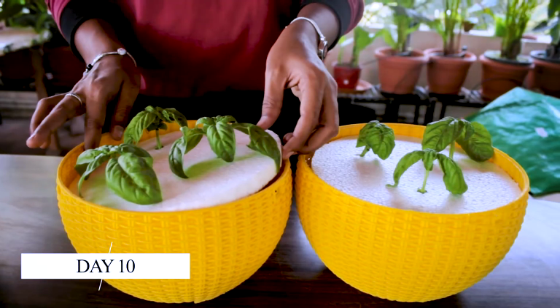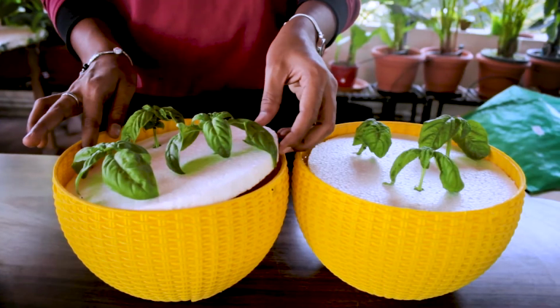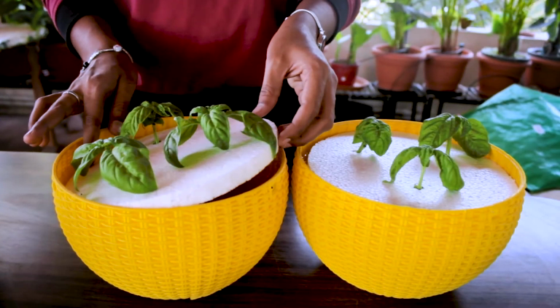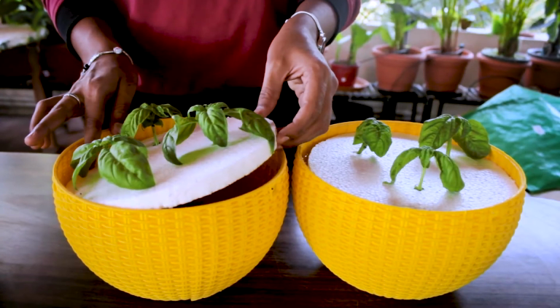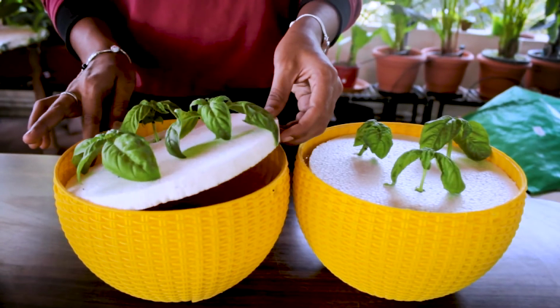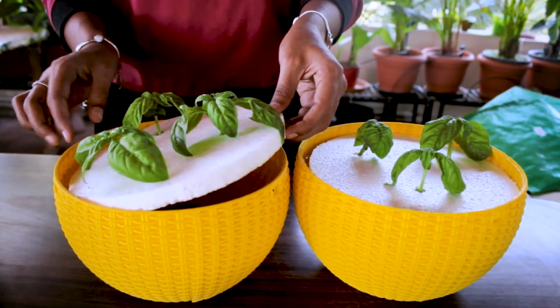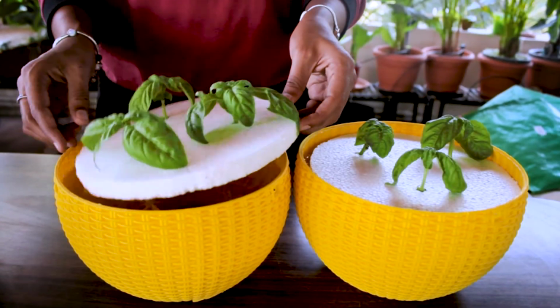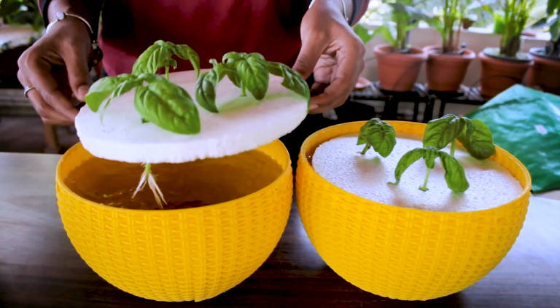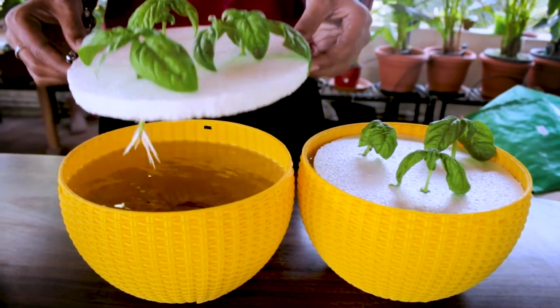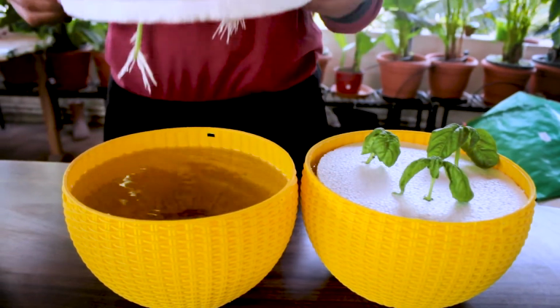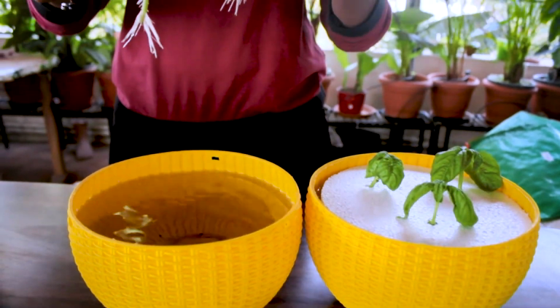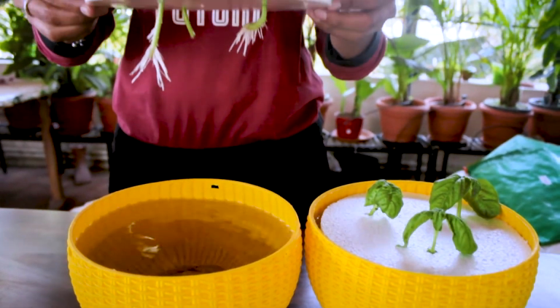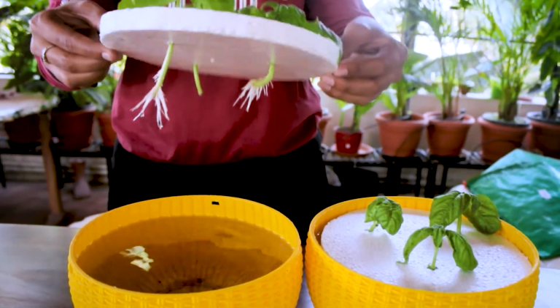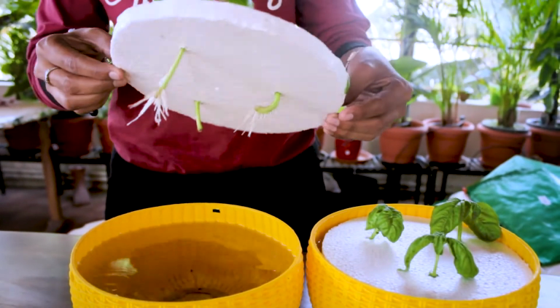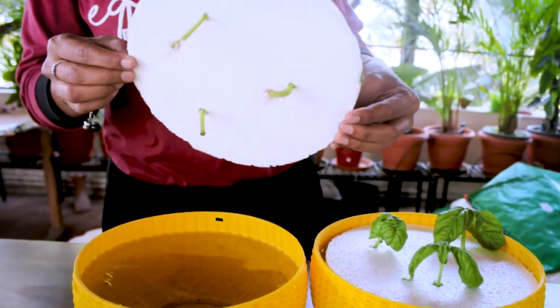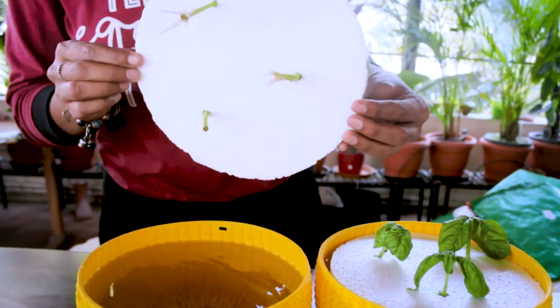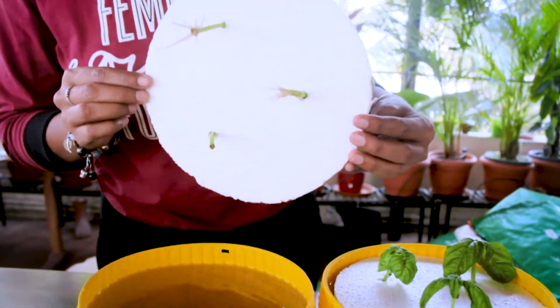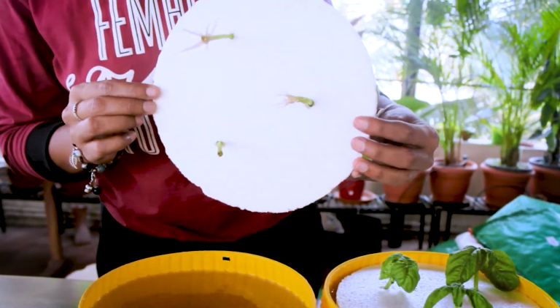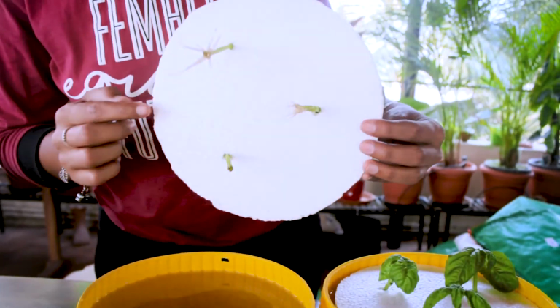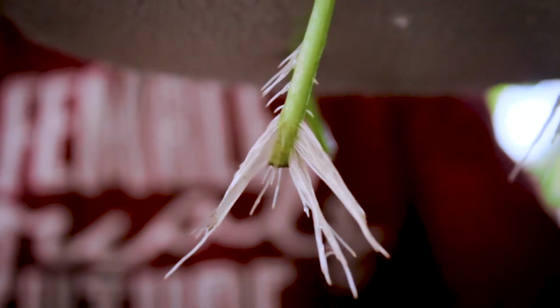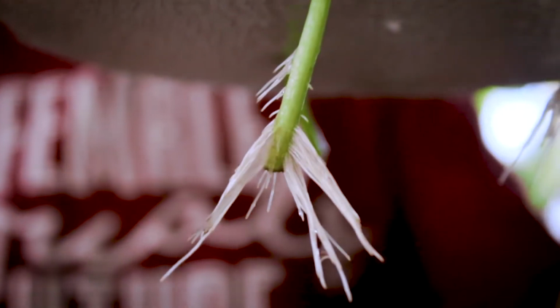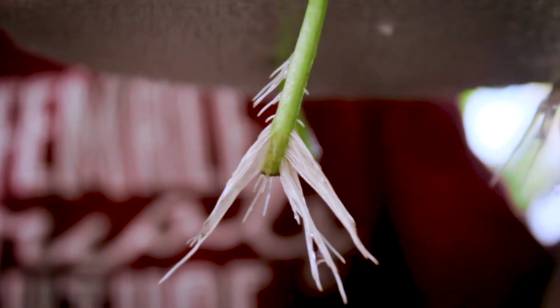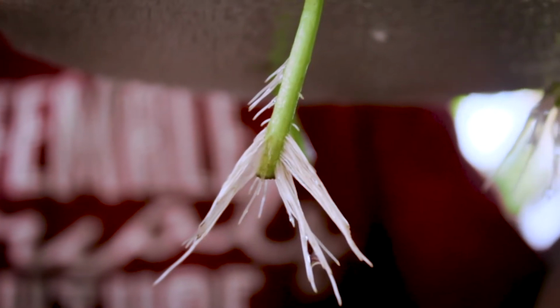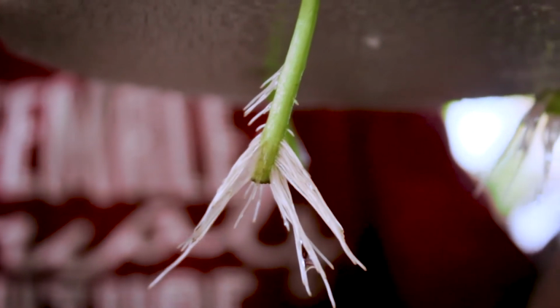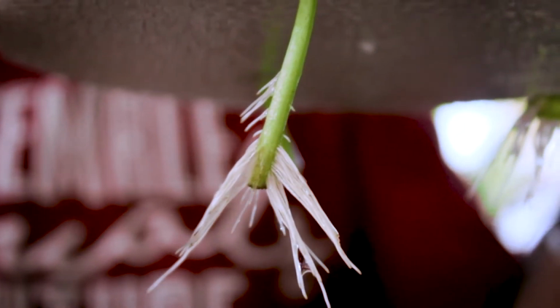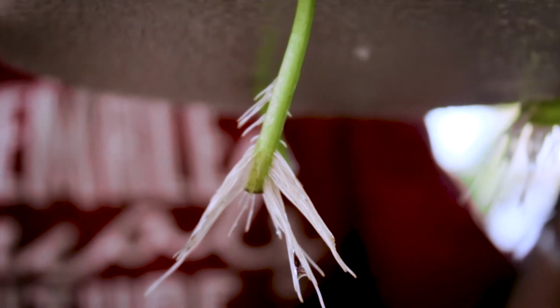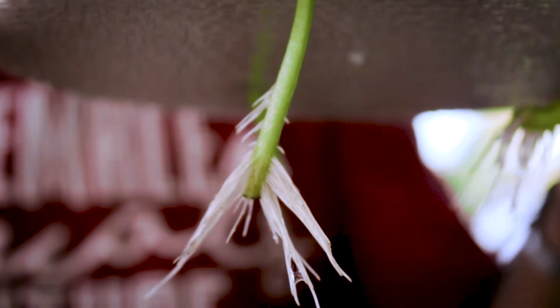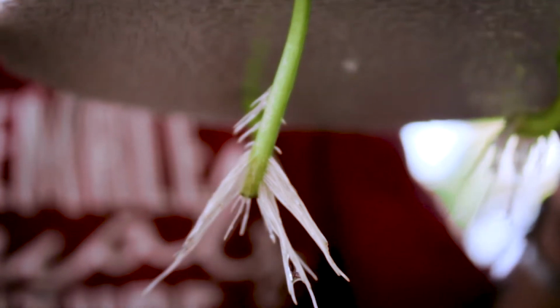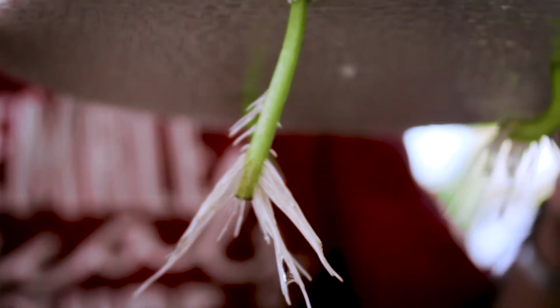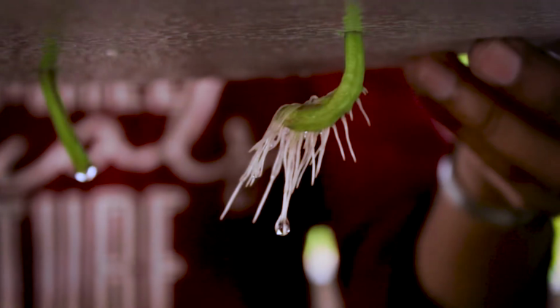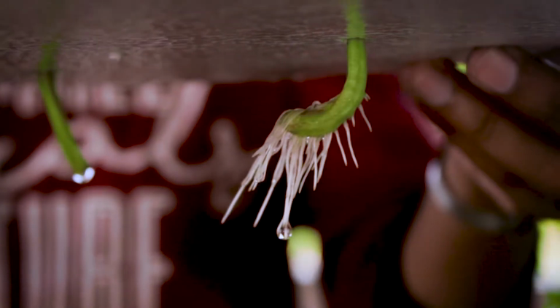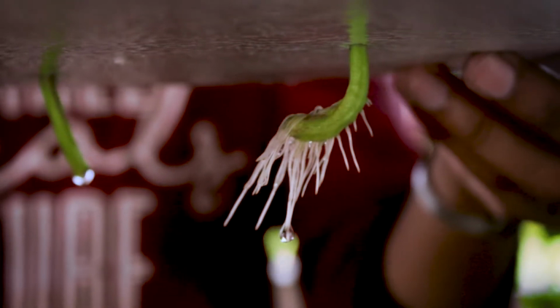Let me show you the roots. Yeah, here you can notice there's a lot of difference between day 7 and day 10.